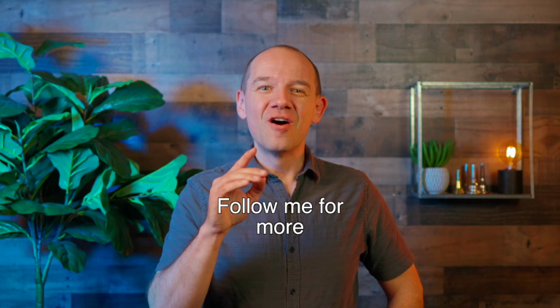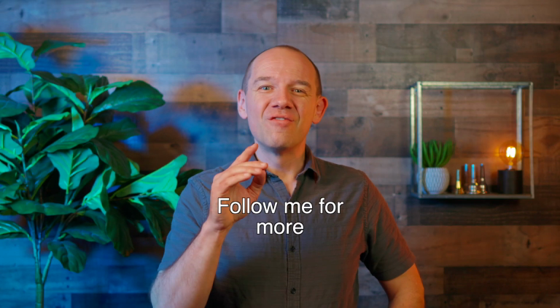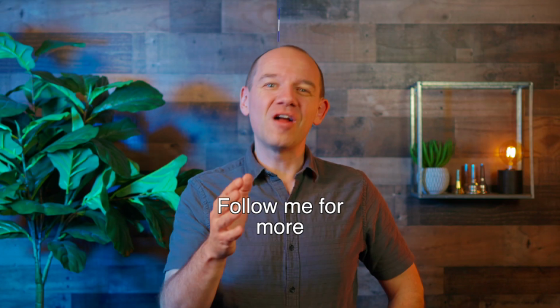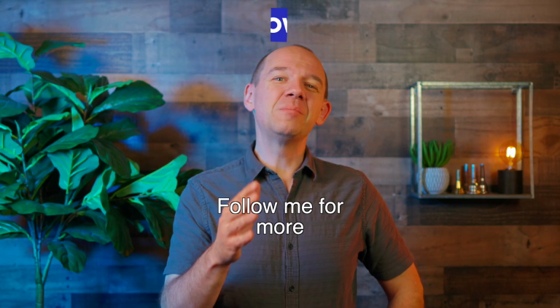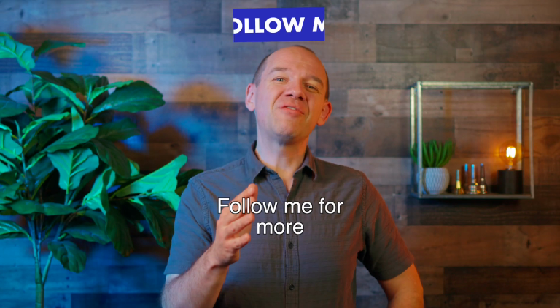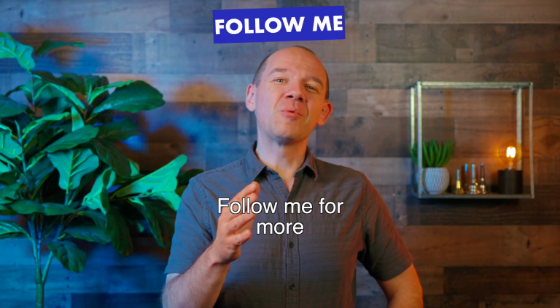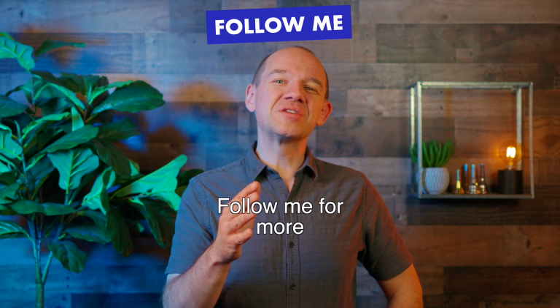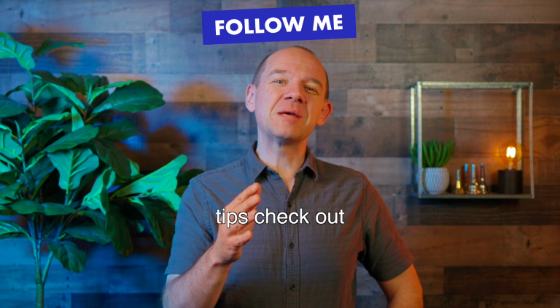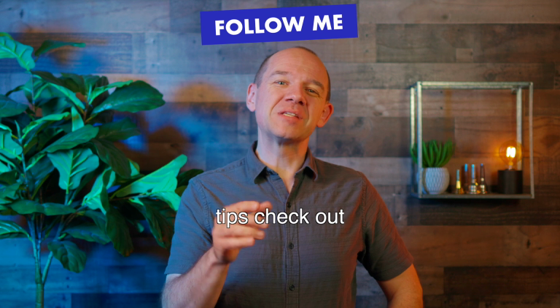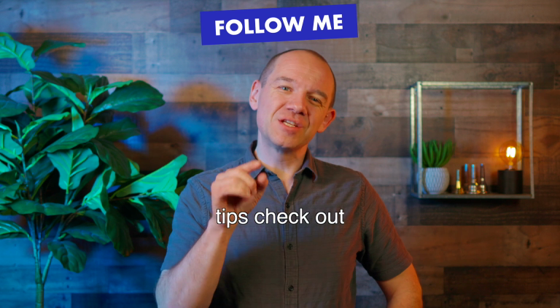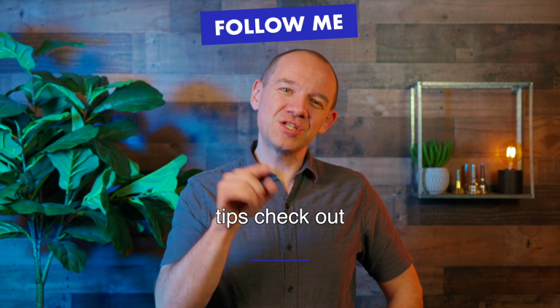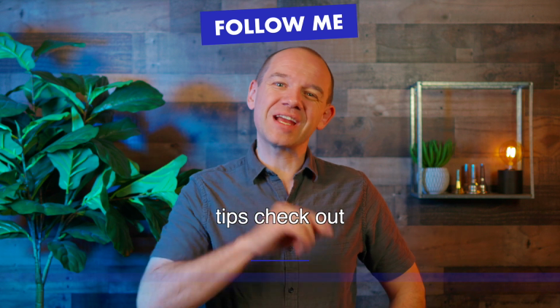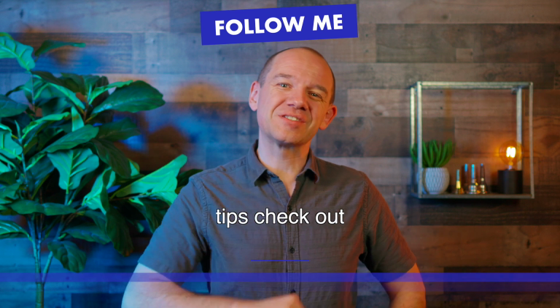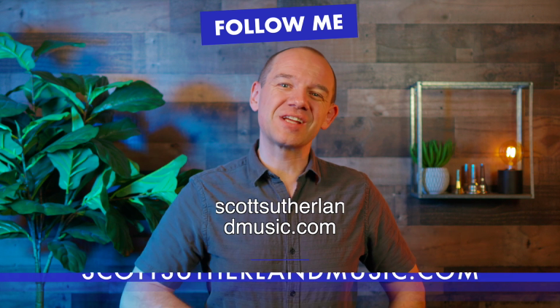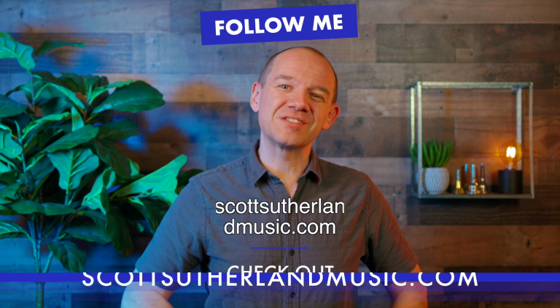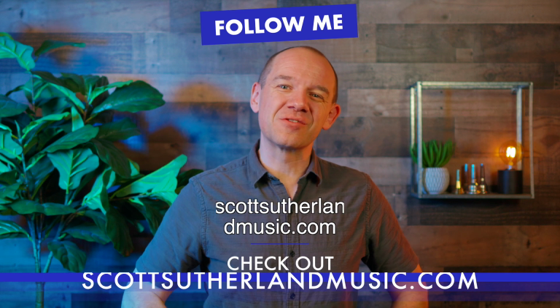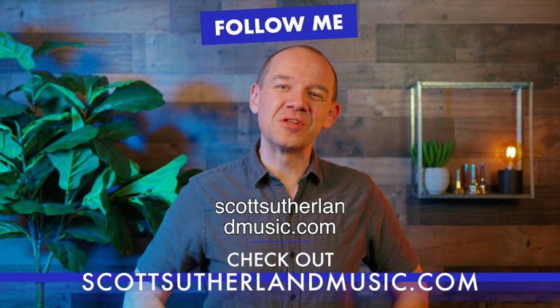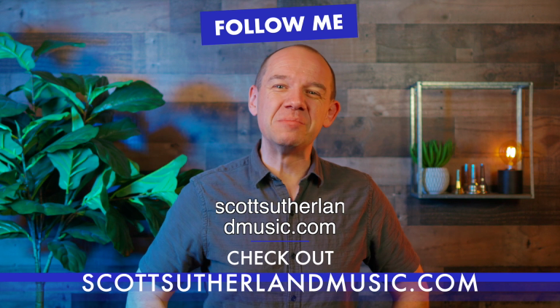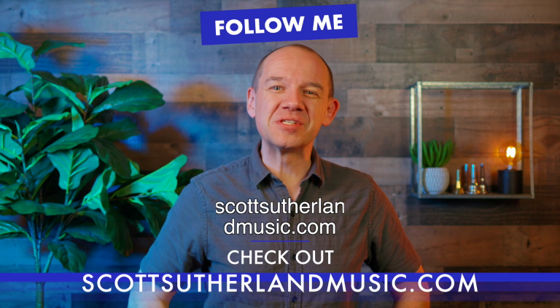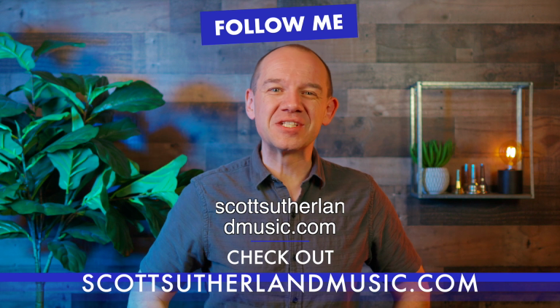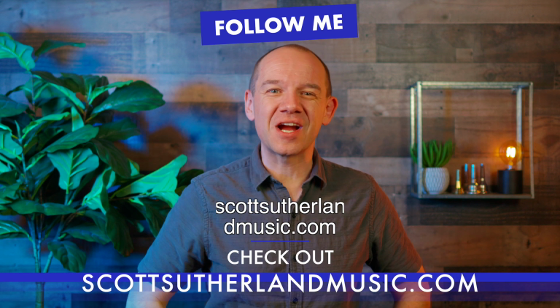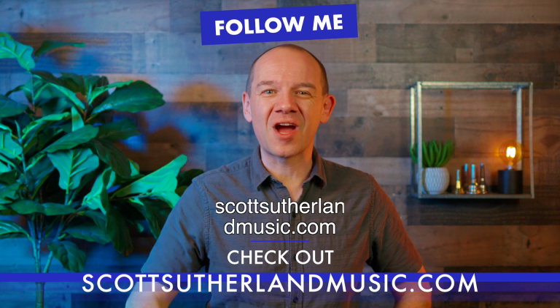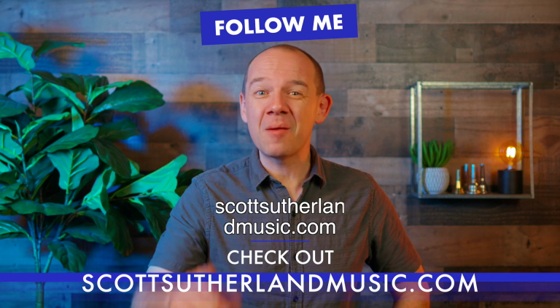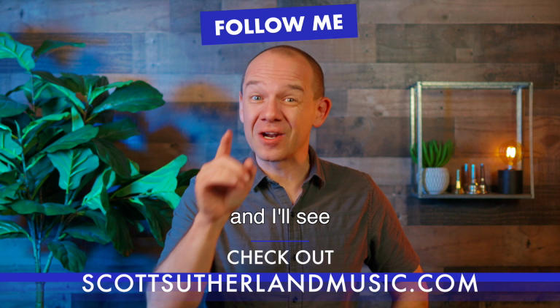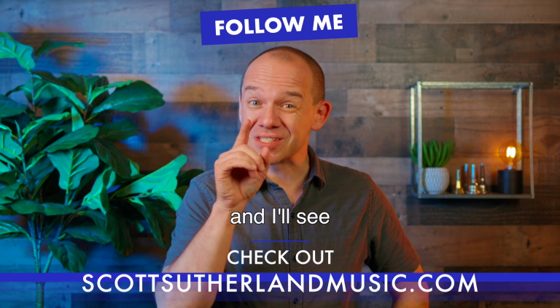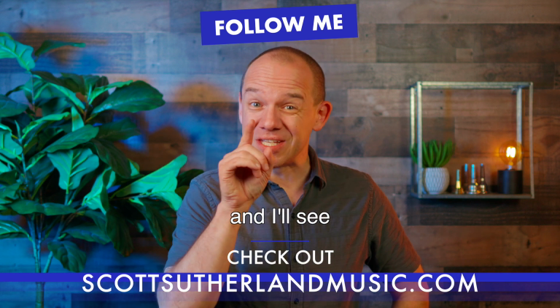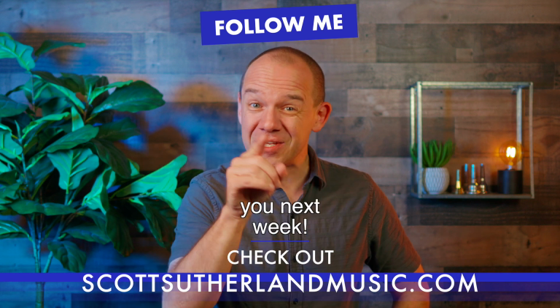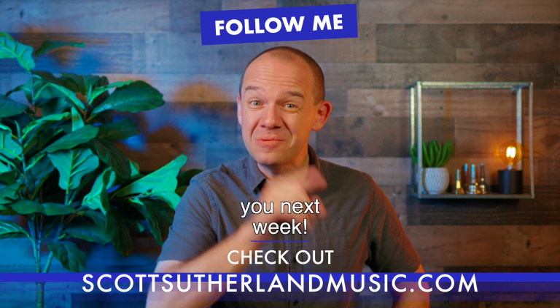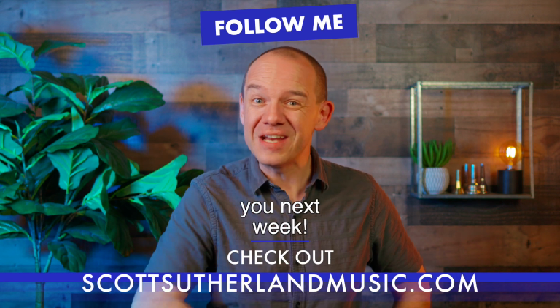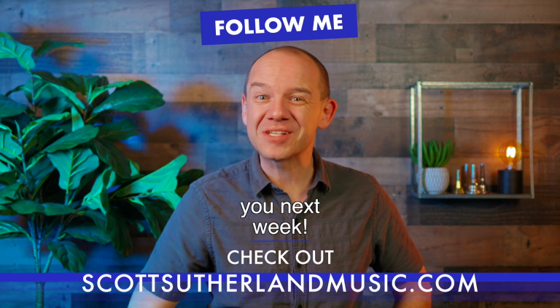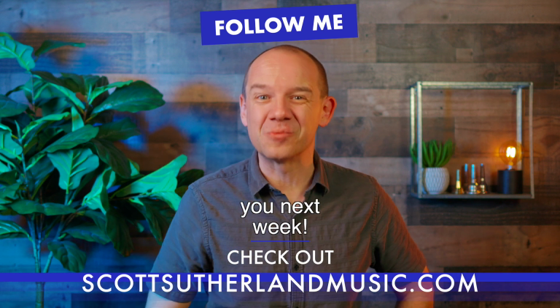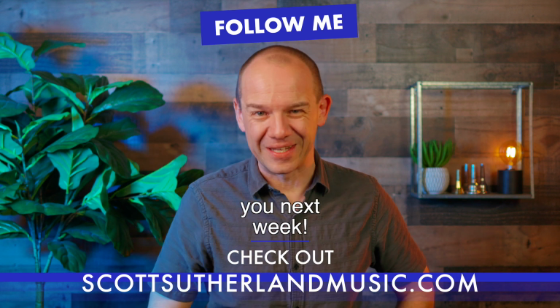Follow me for more tips, check out scottsutherlandmusic.com and I'll see you next week.